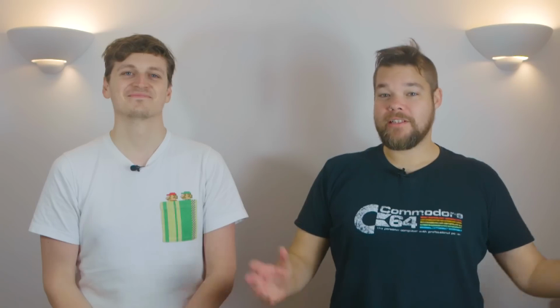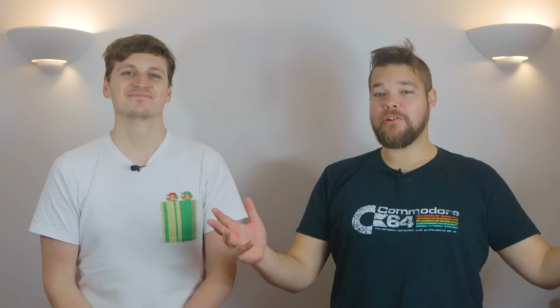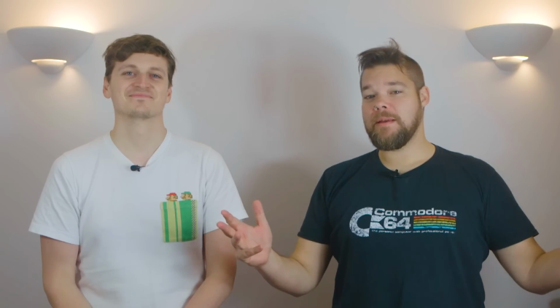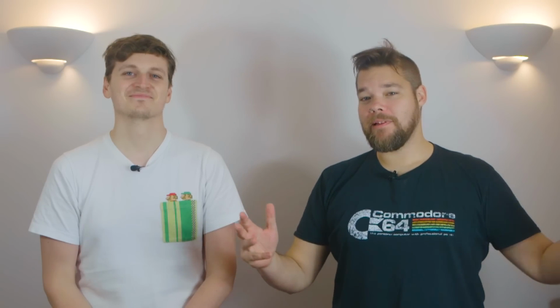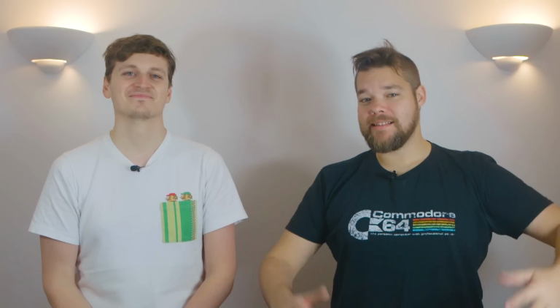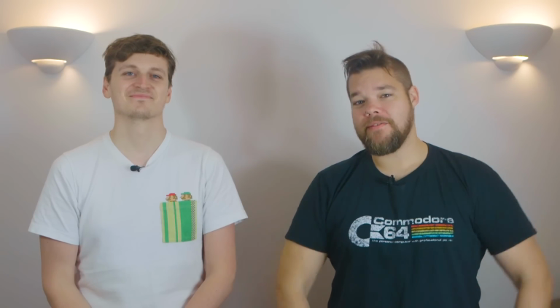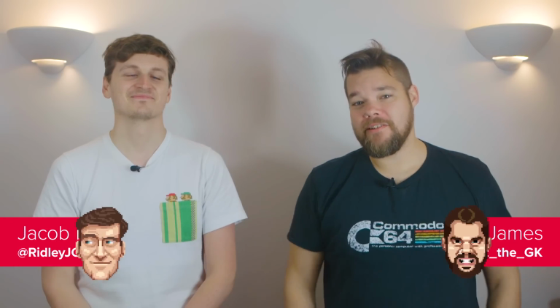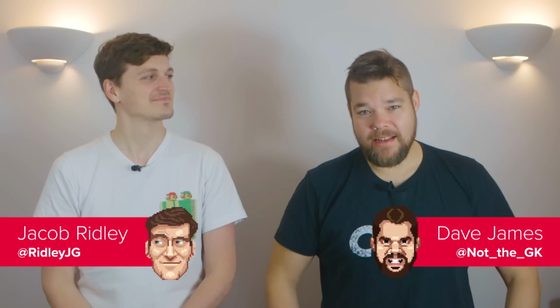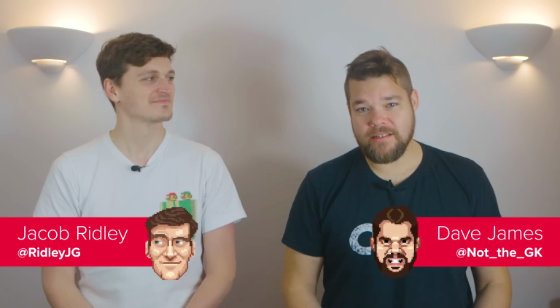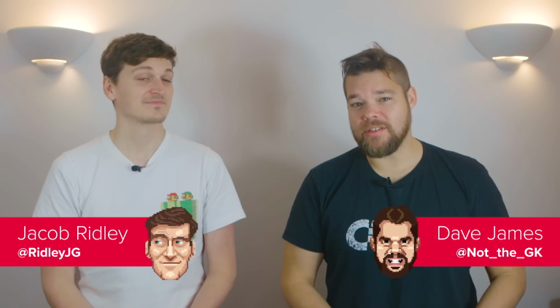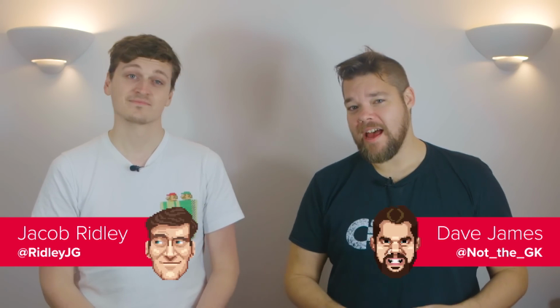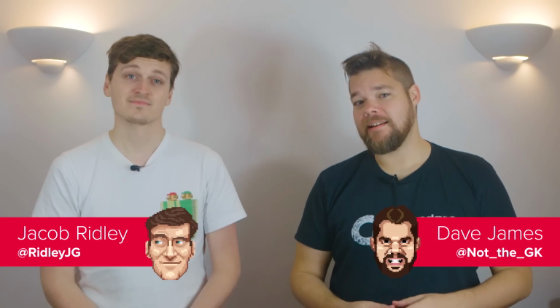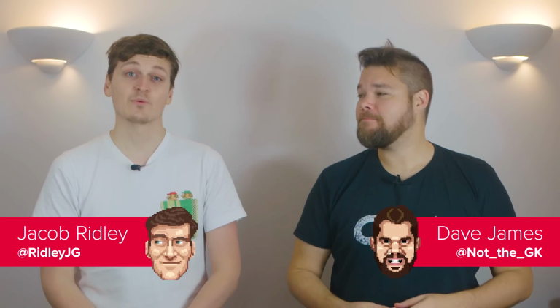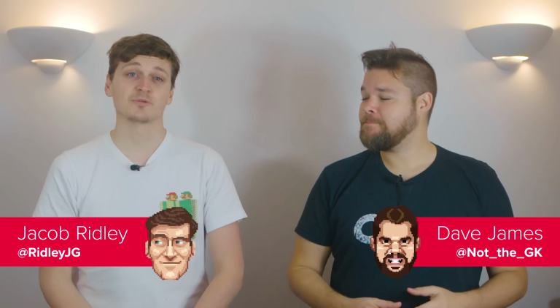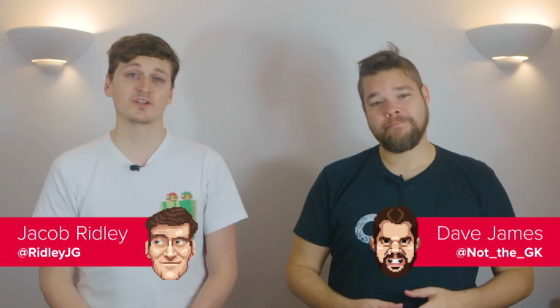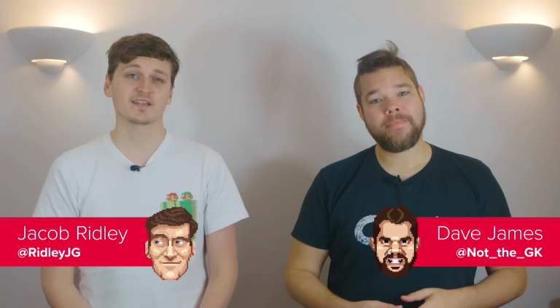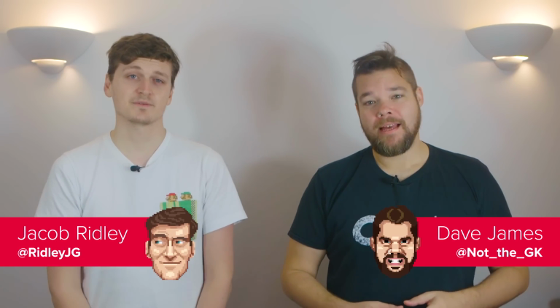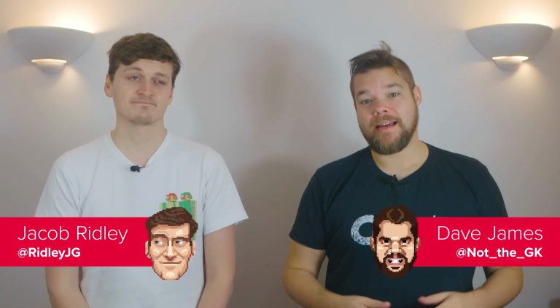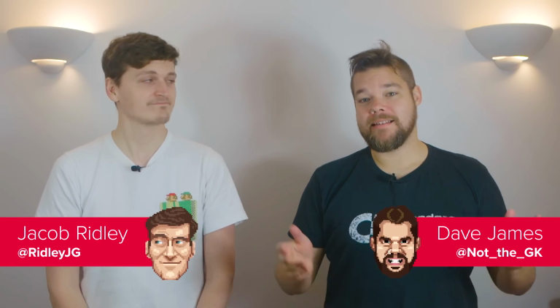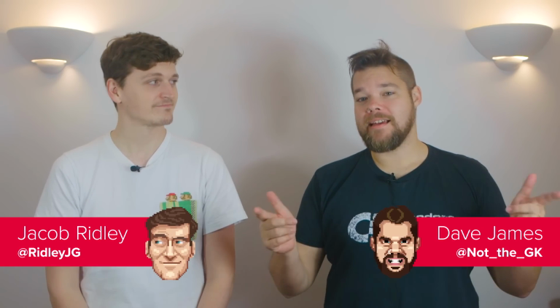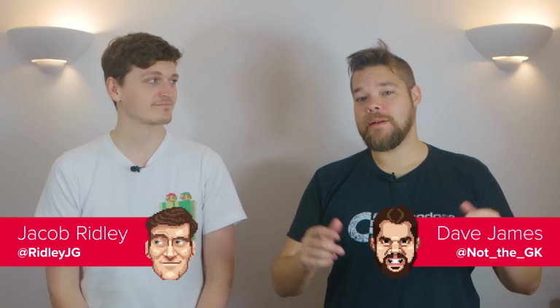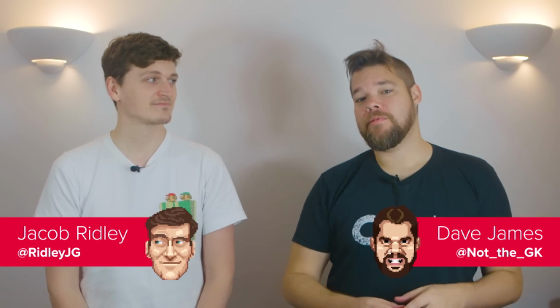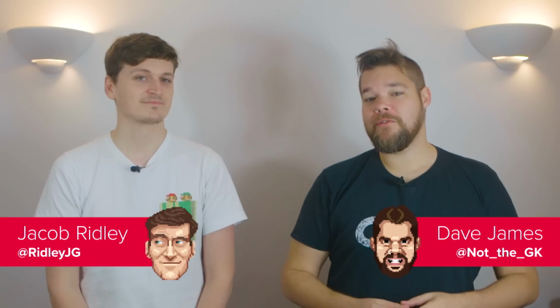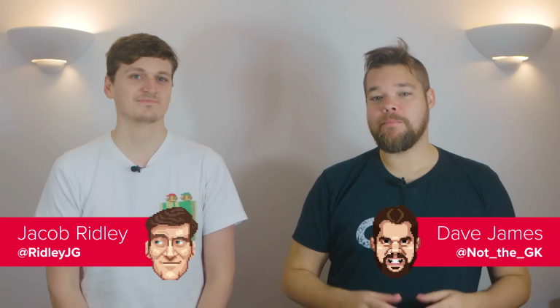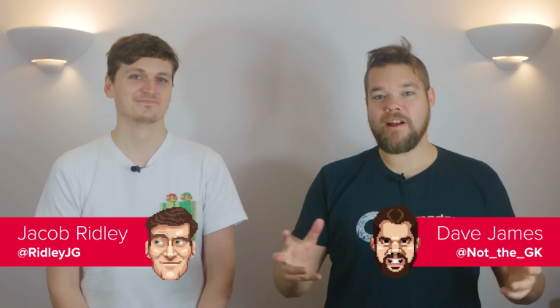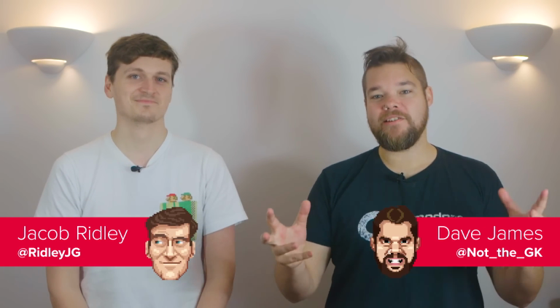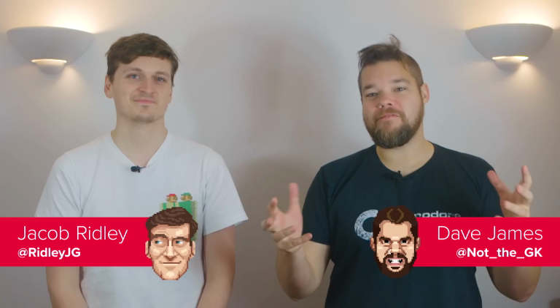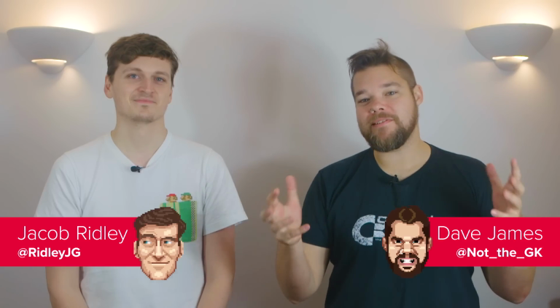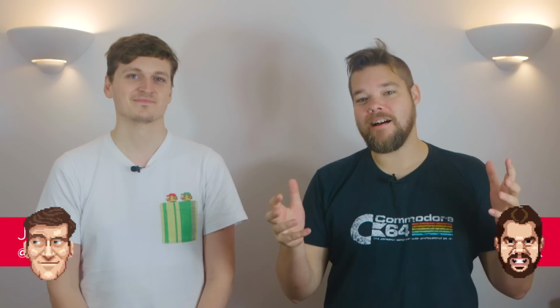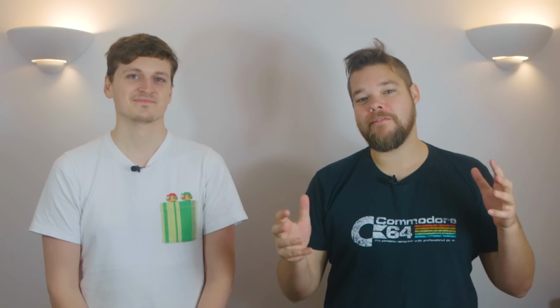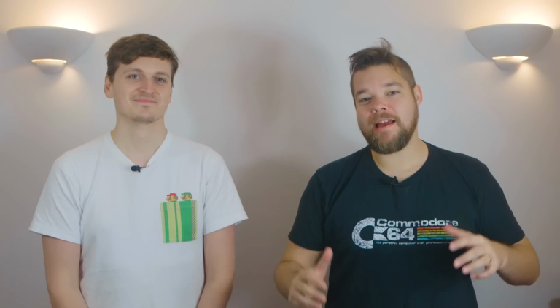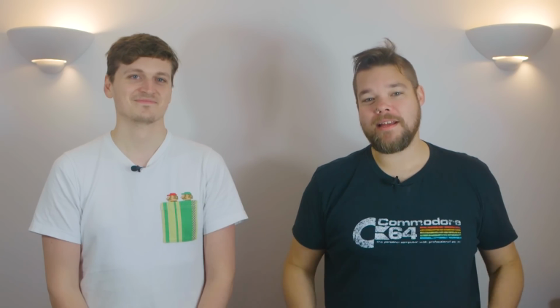G'day good people, it's Dave here again to talk tech, with your boy Jacob. And today we're previewing a brand new graphics card from AMD.